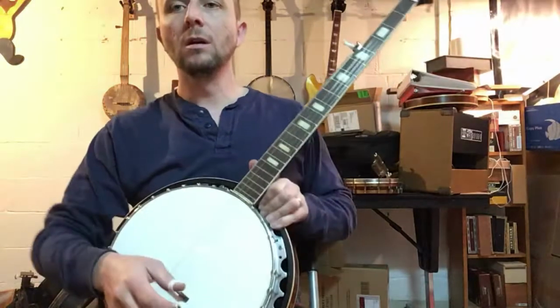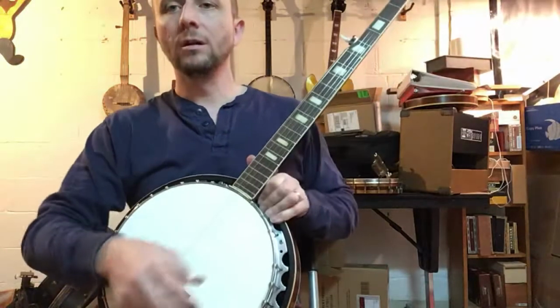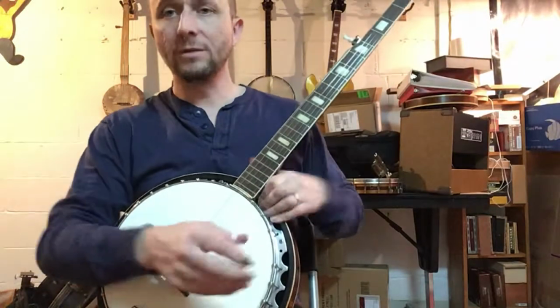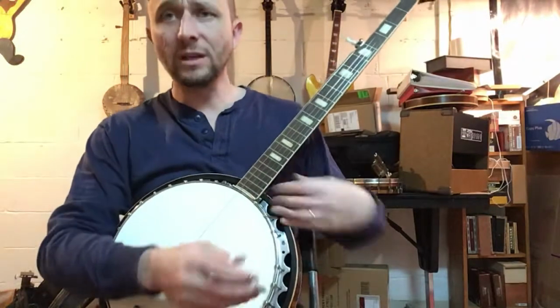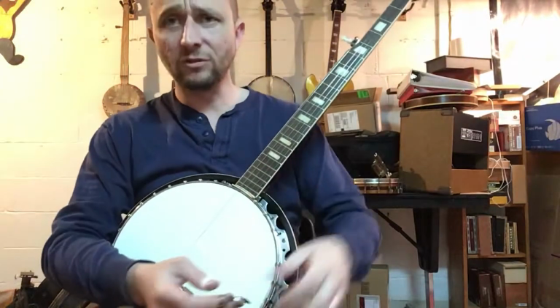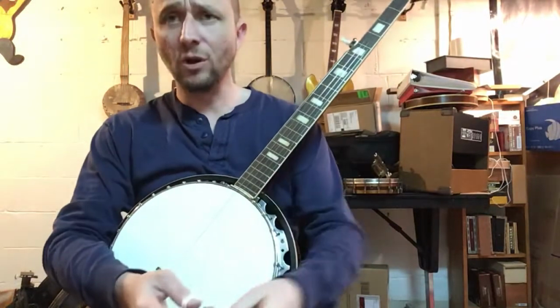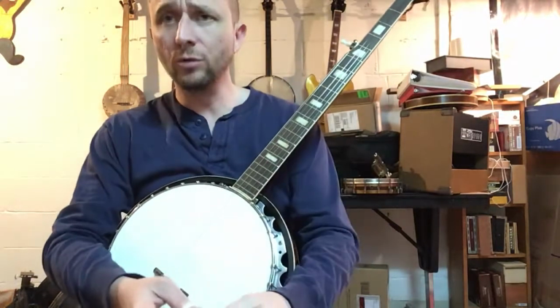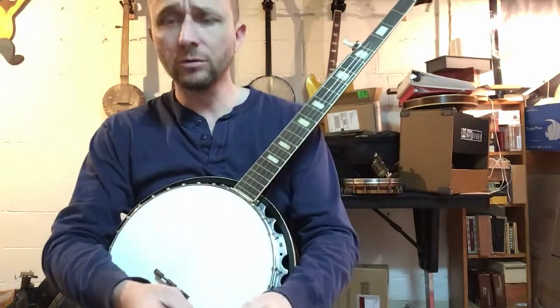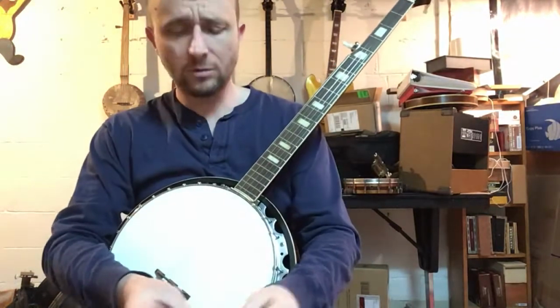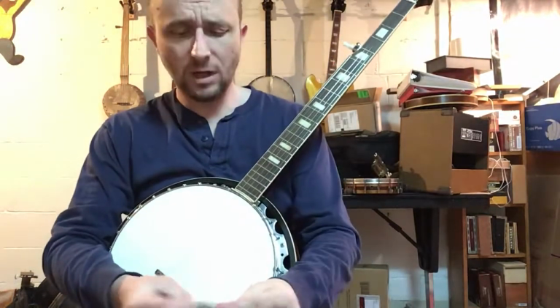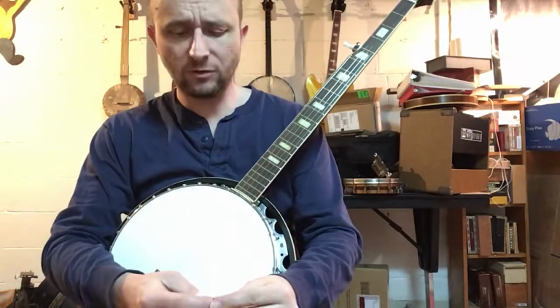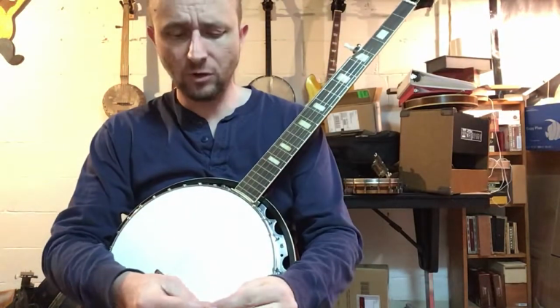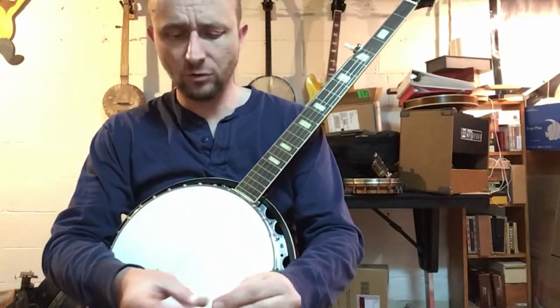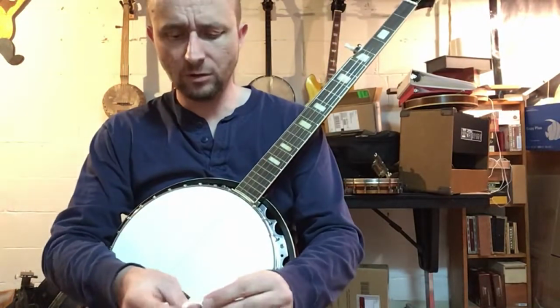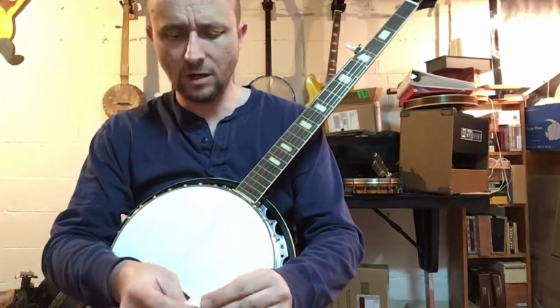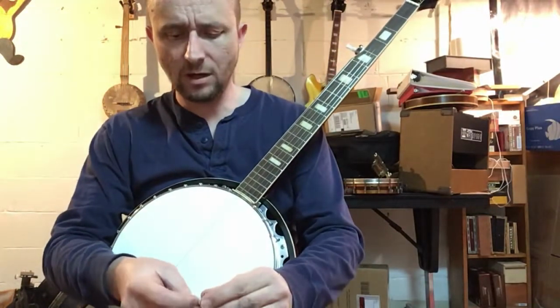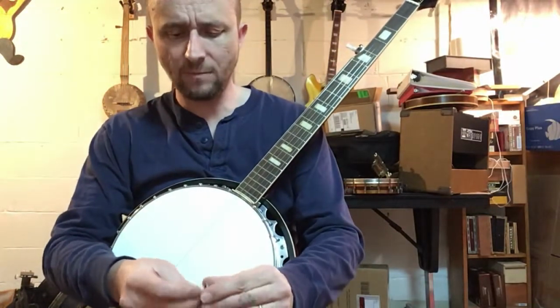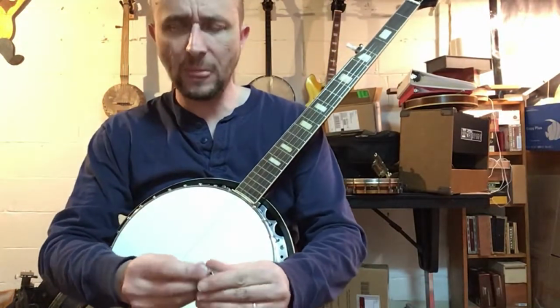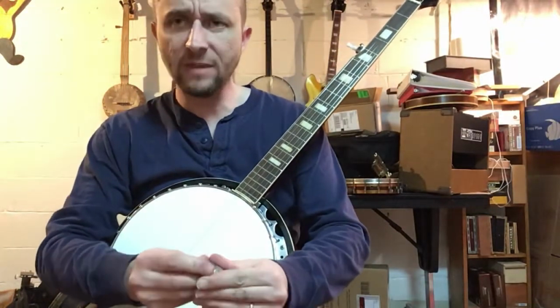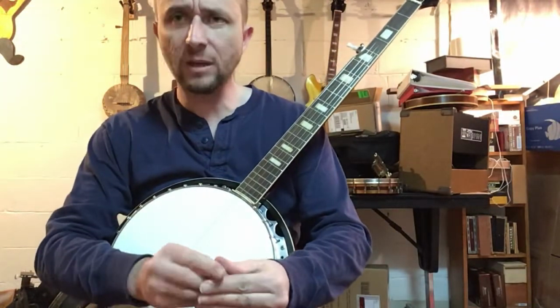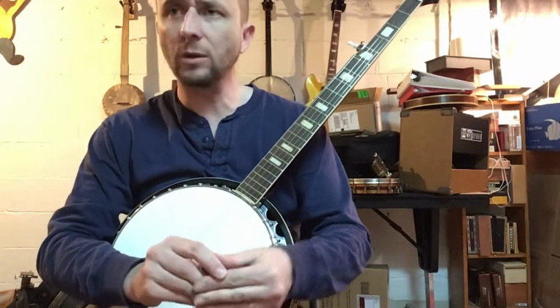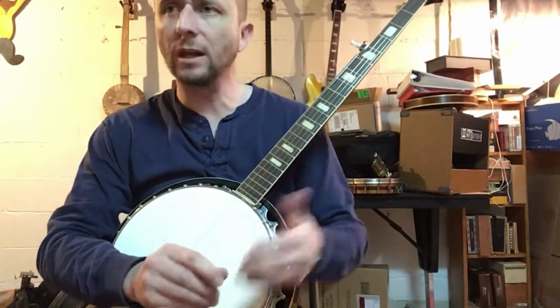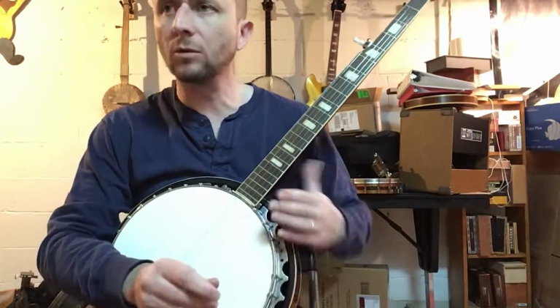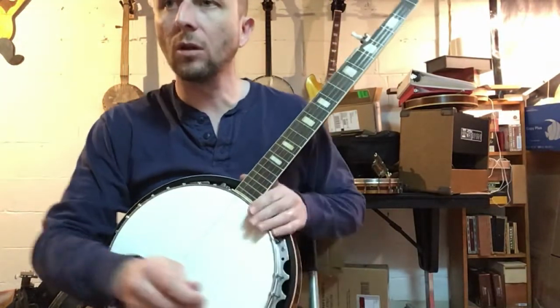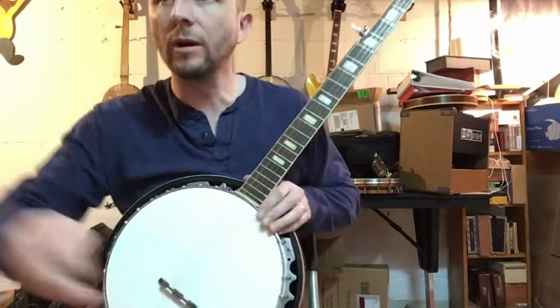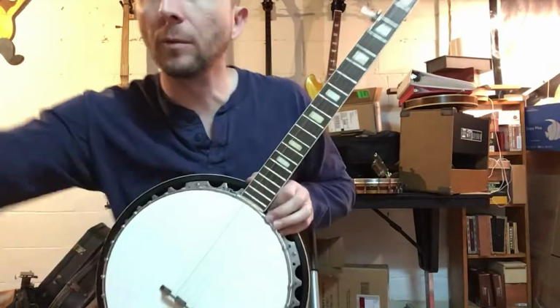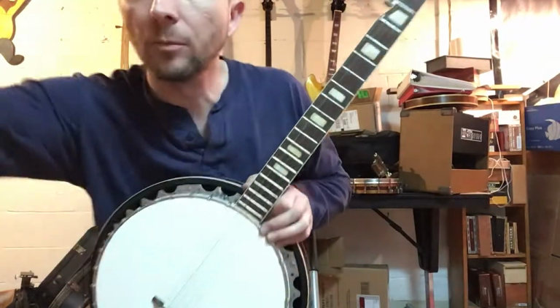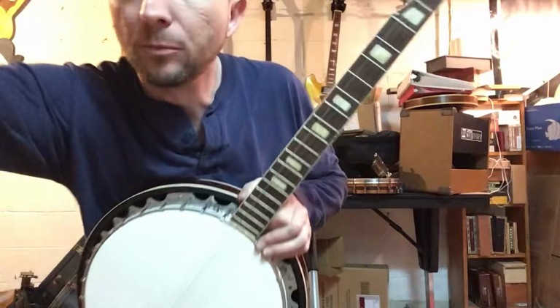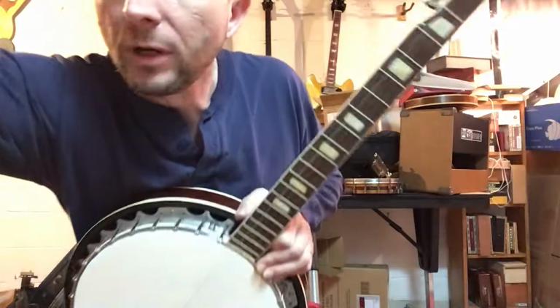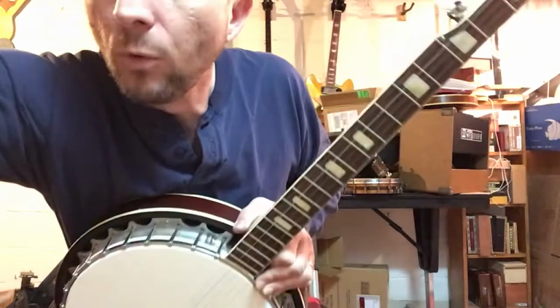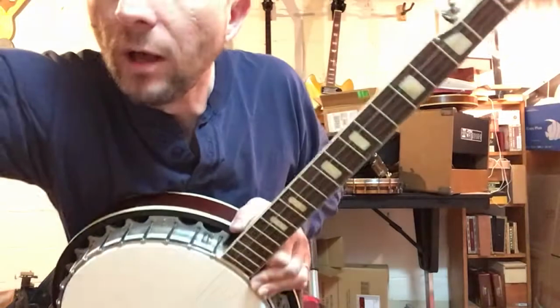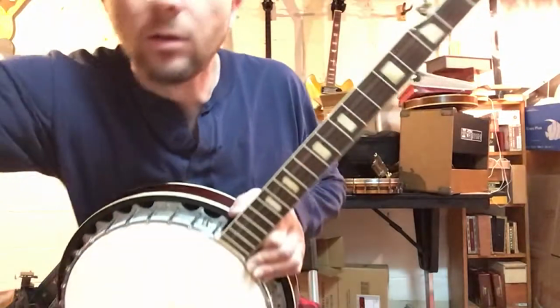Nice tone. I think it would handle Clawhammer pretty well.